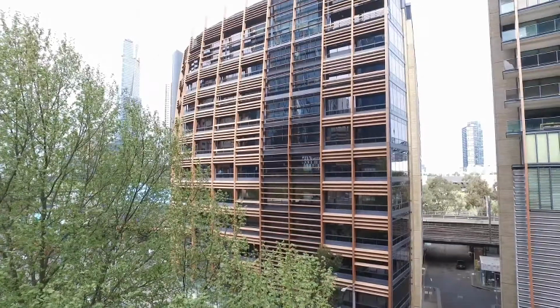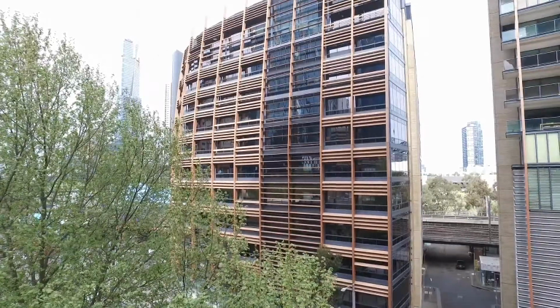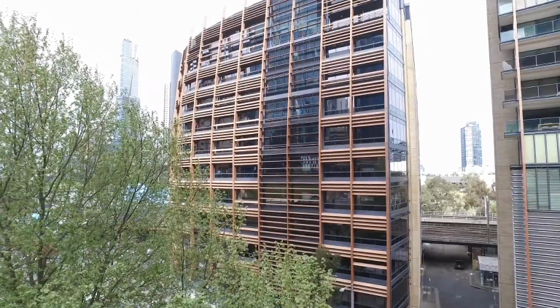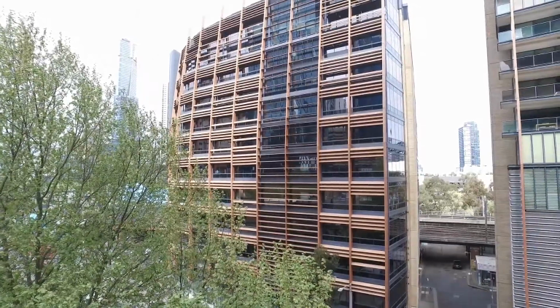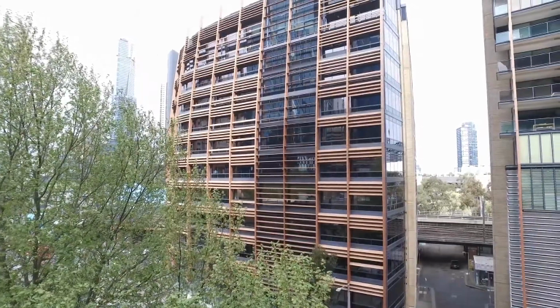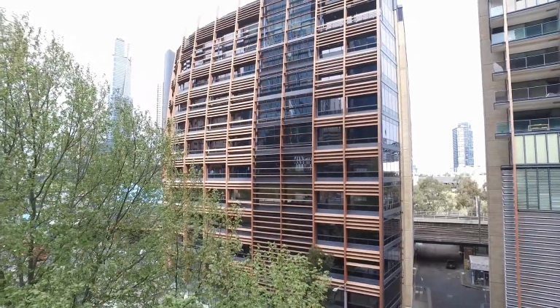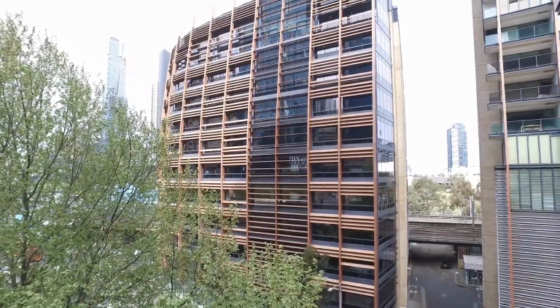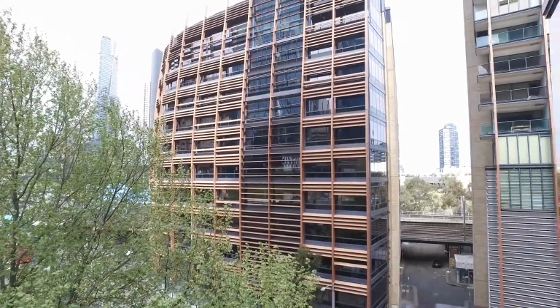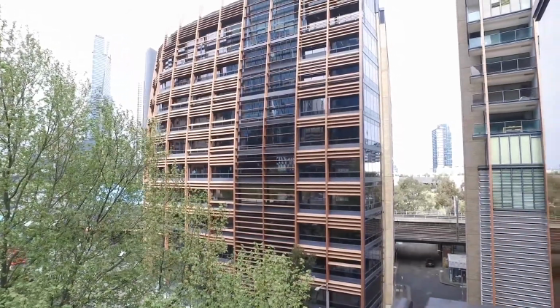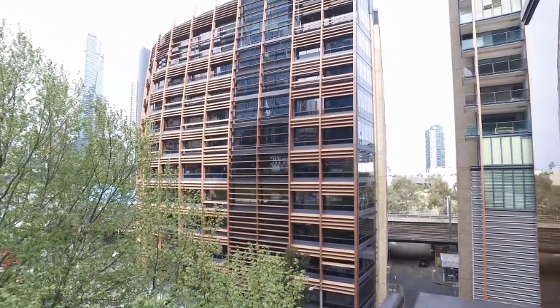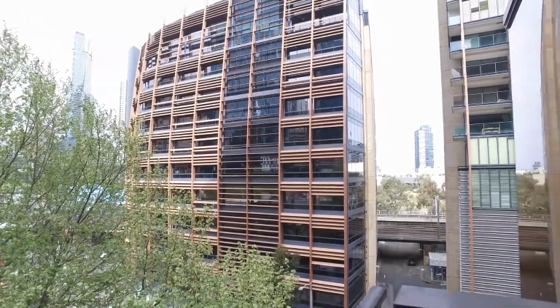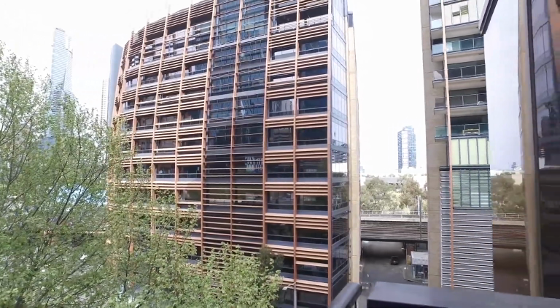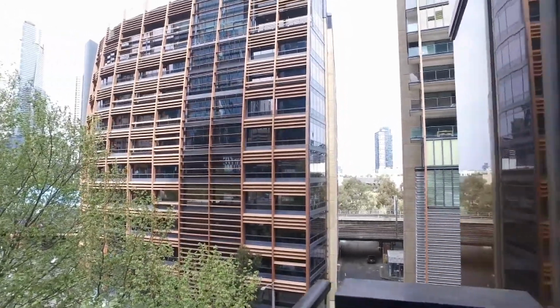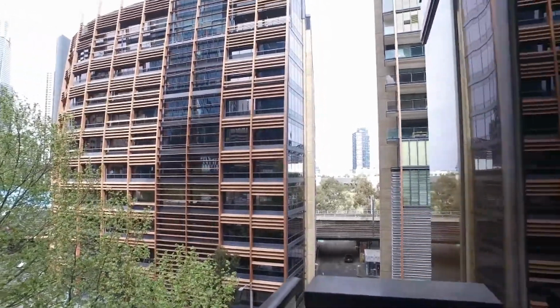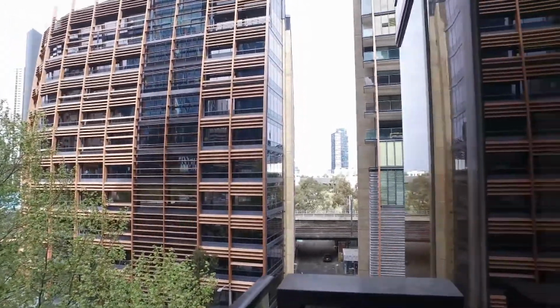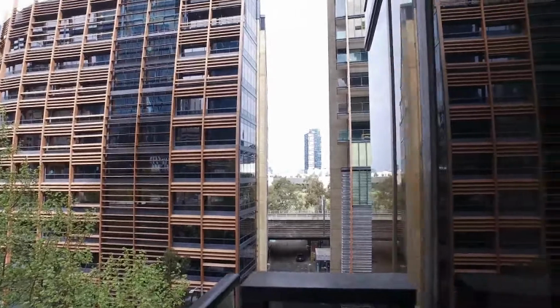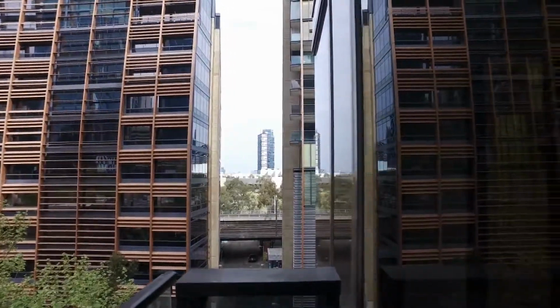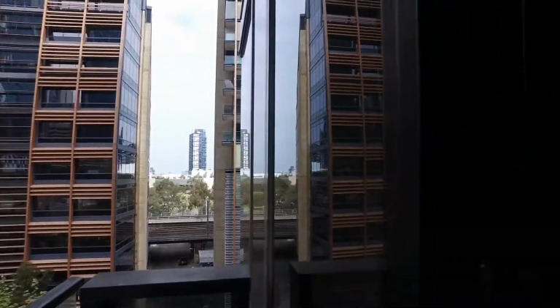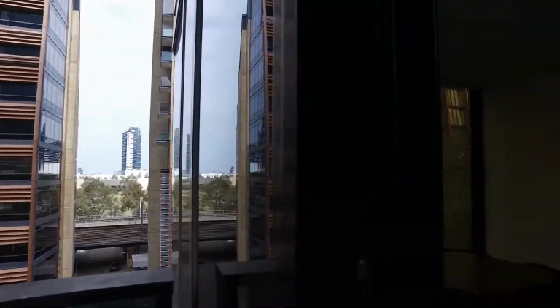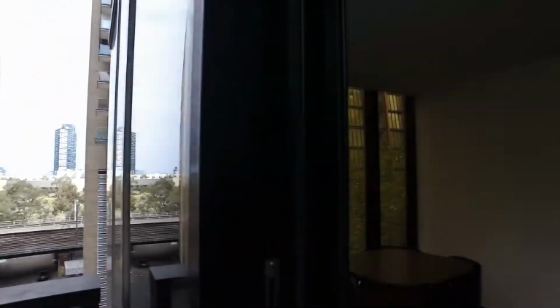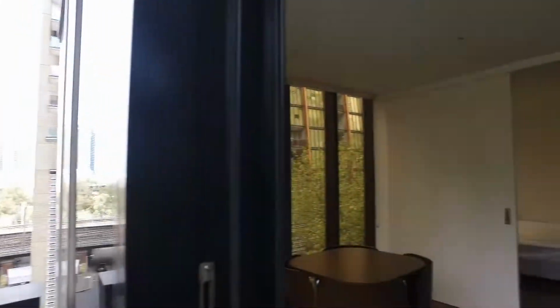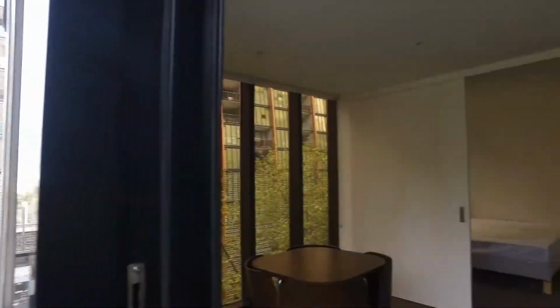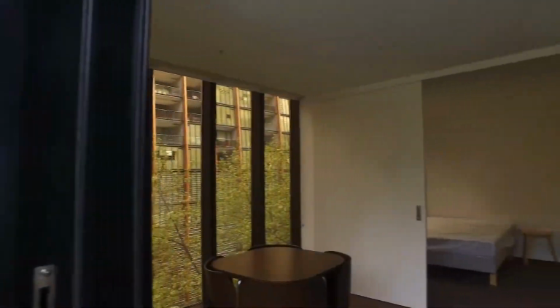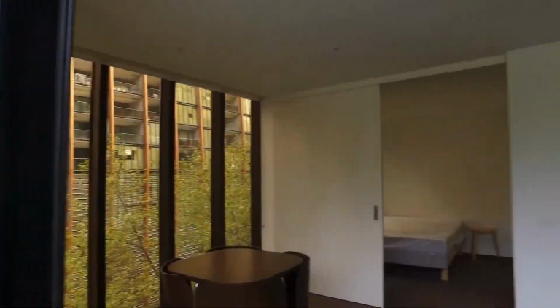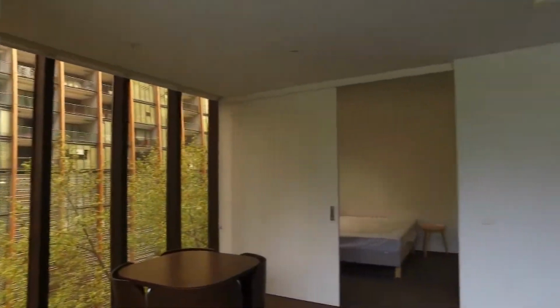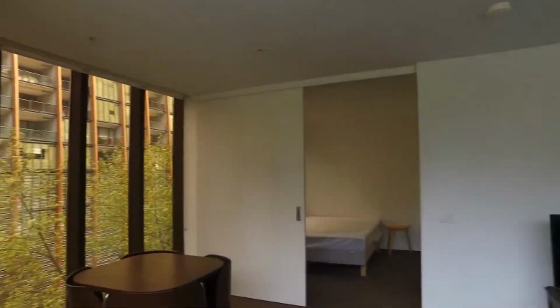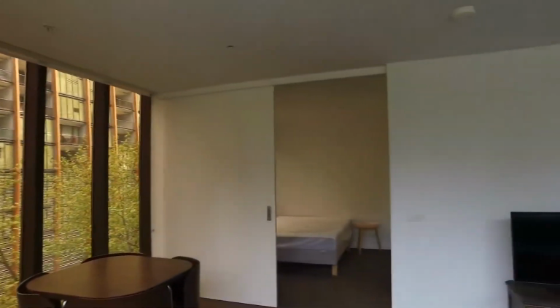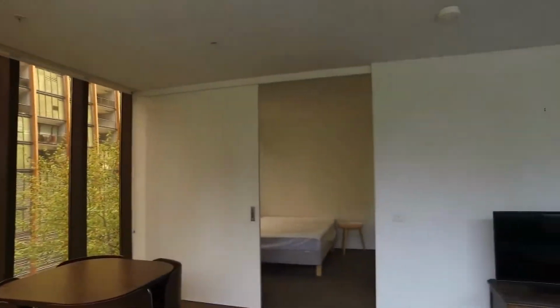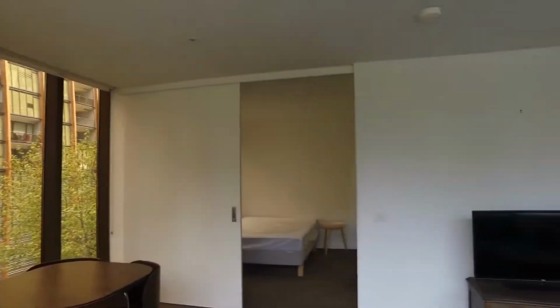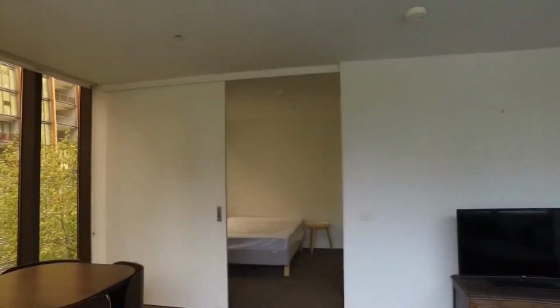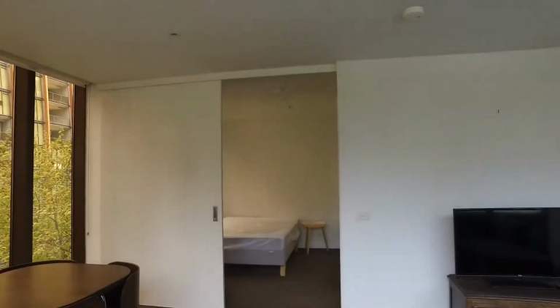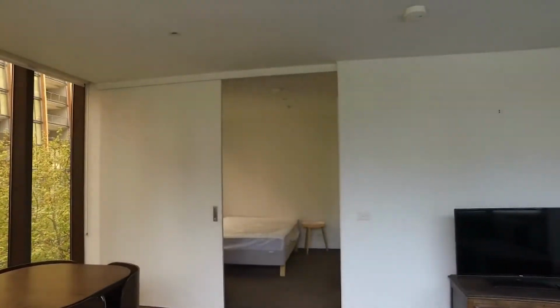Hi, it's Winnie from Melbourne Real Estate. Today we're doing the marketing video at 16-7 Catherine Place in Melbourne.